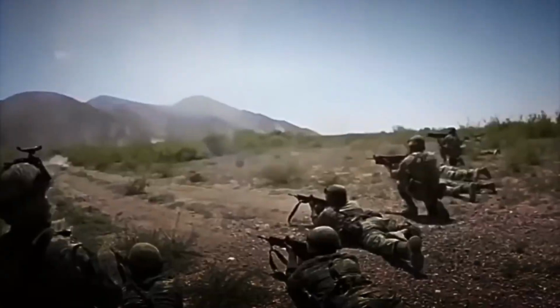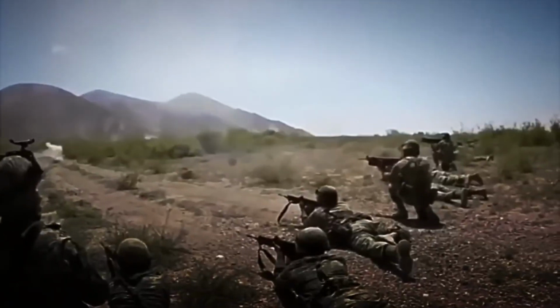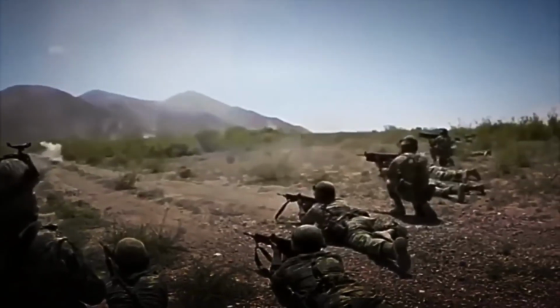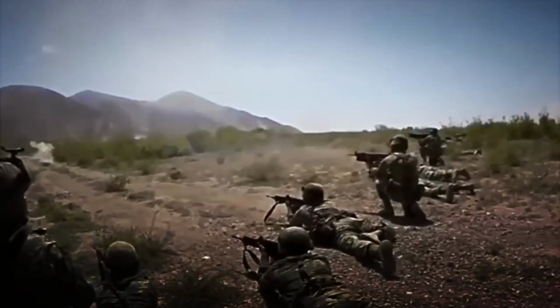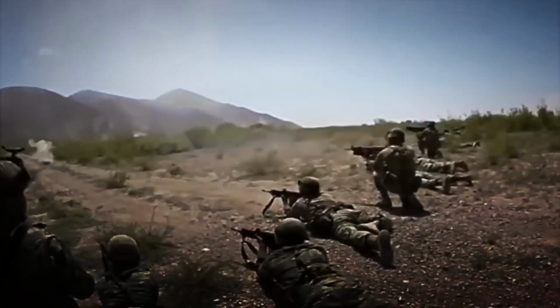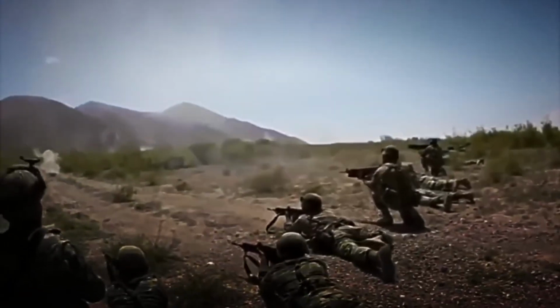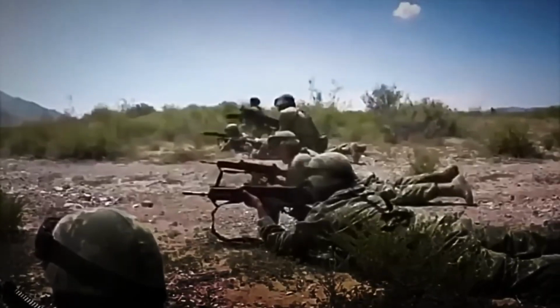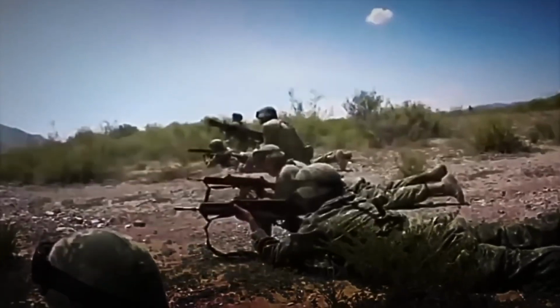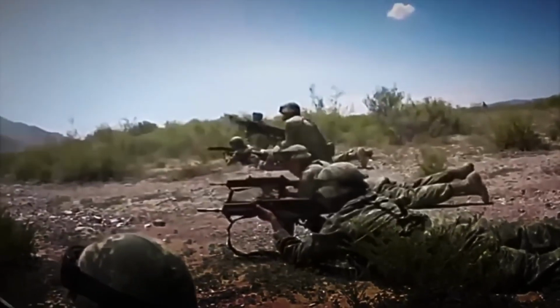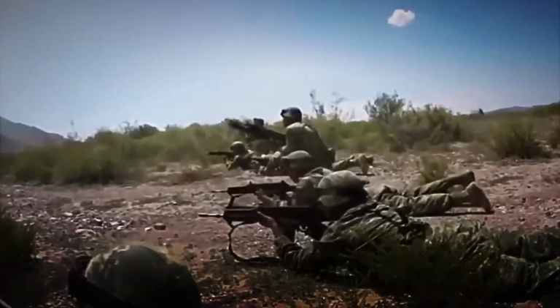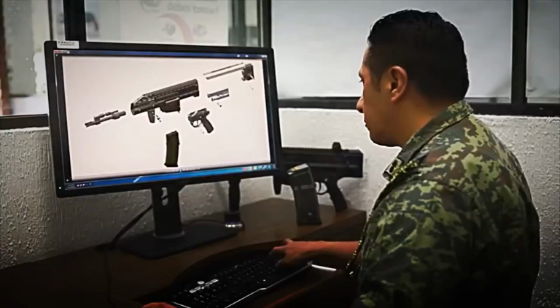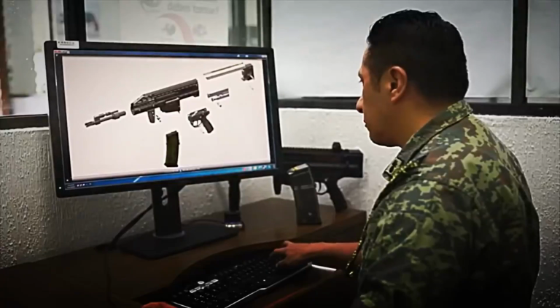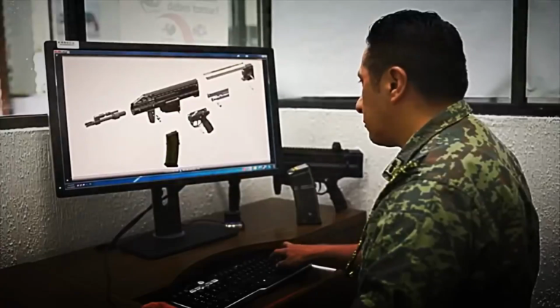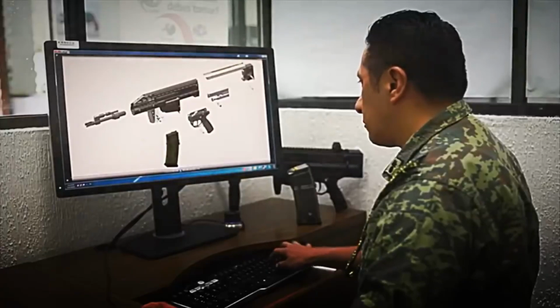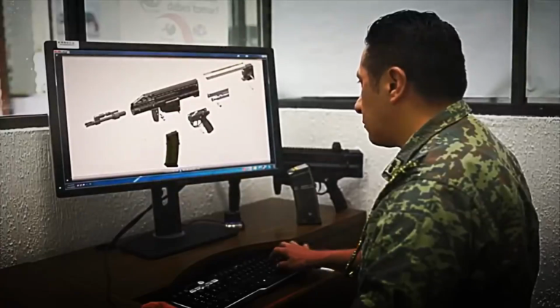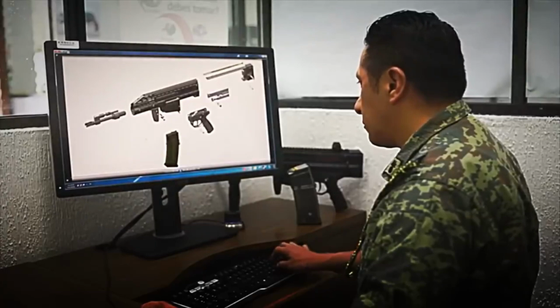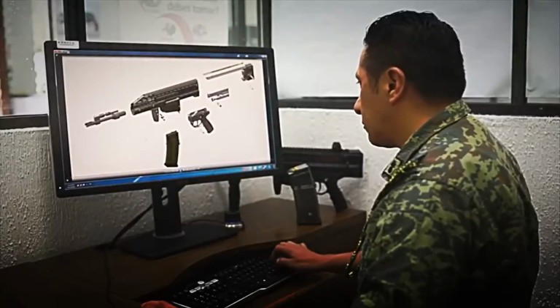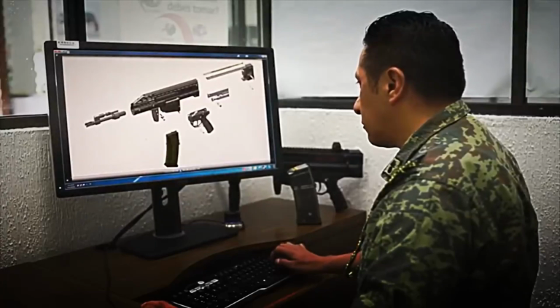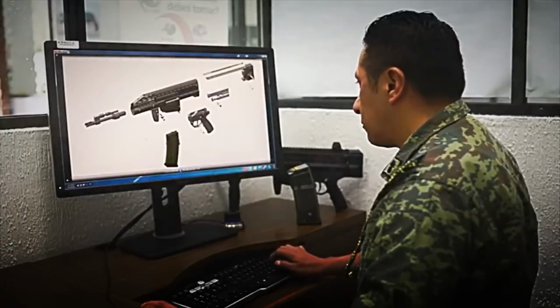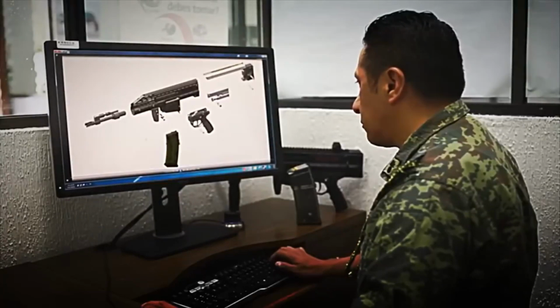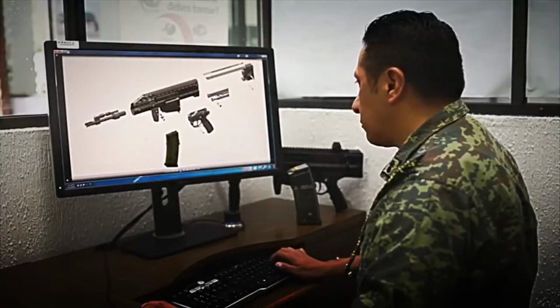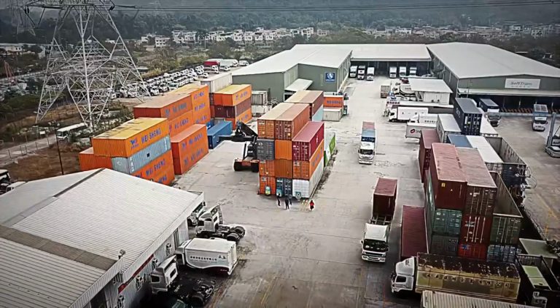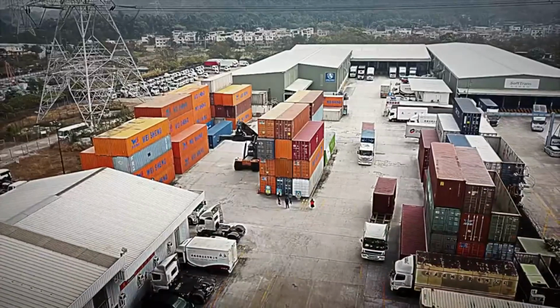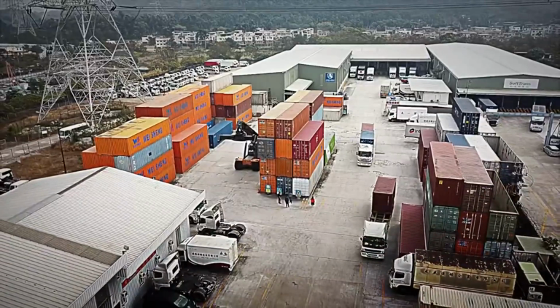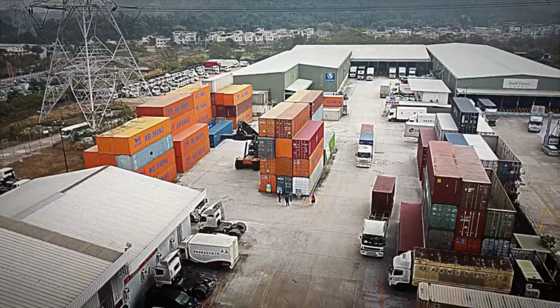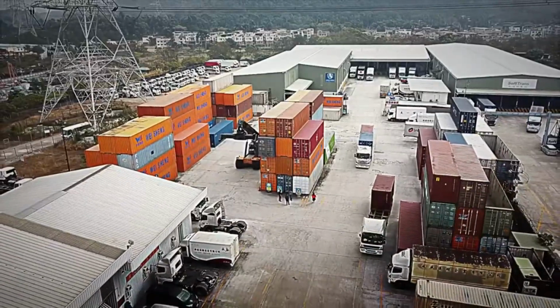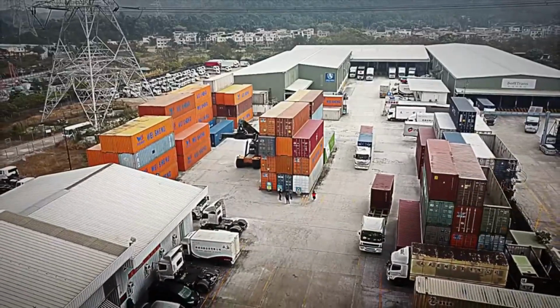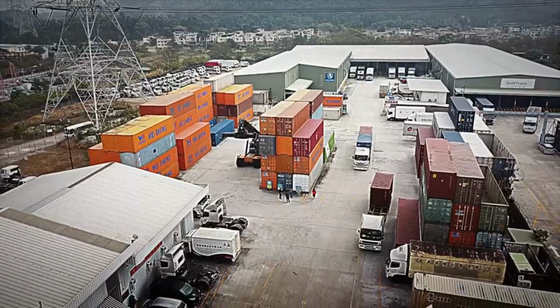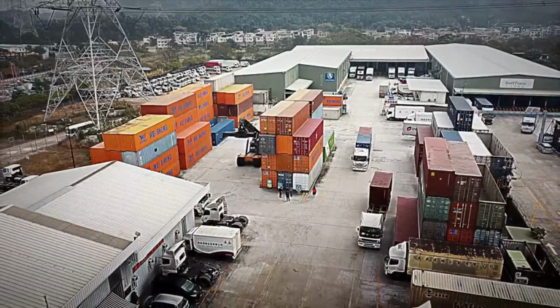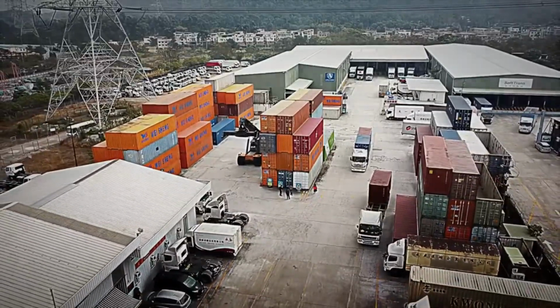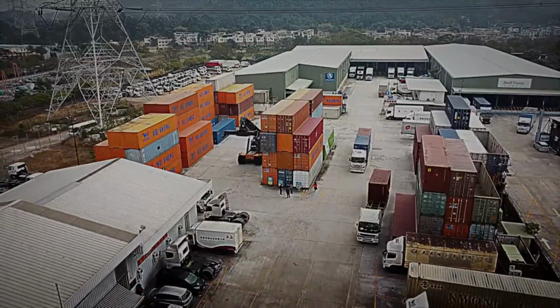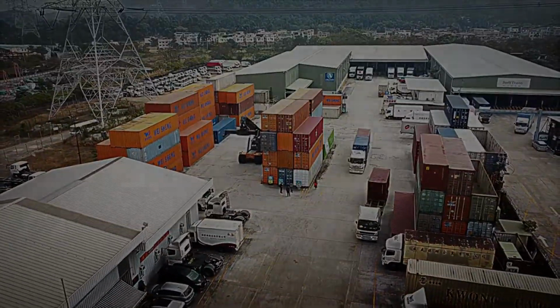With the design and all the materials ready, it's time to take it all to the factory and begin mass production.